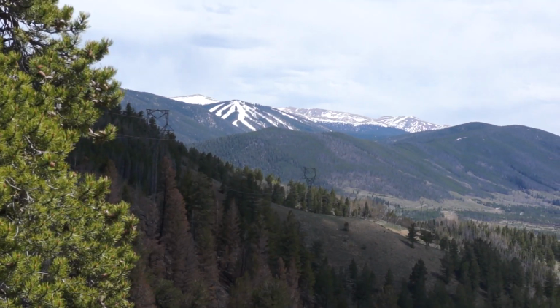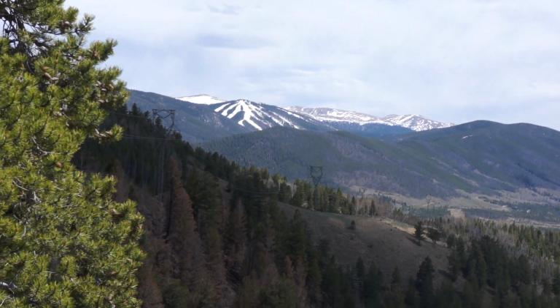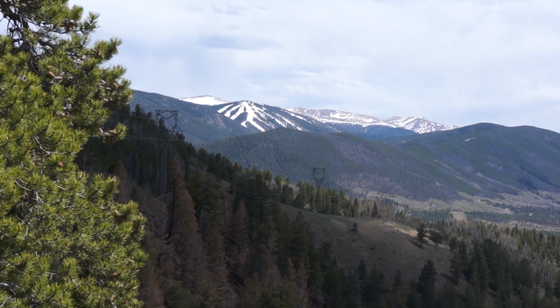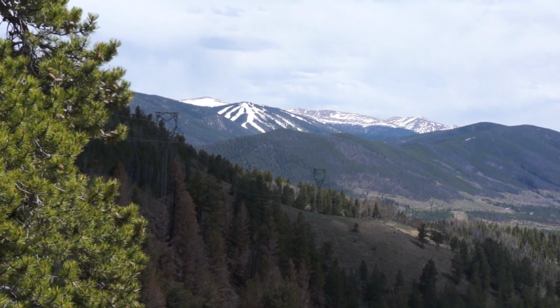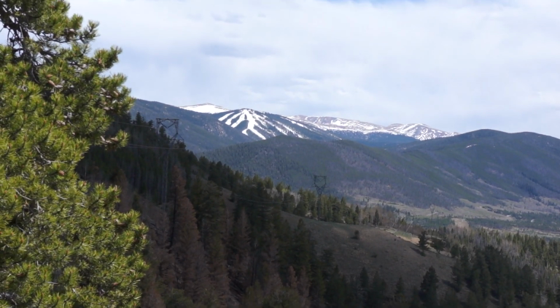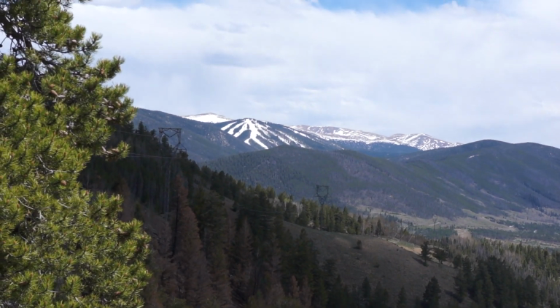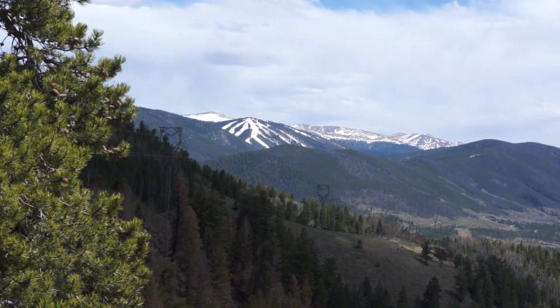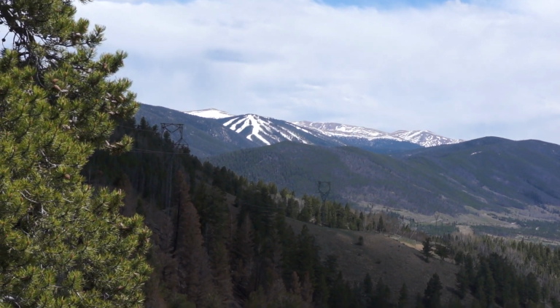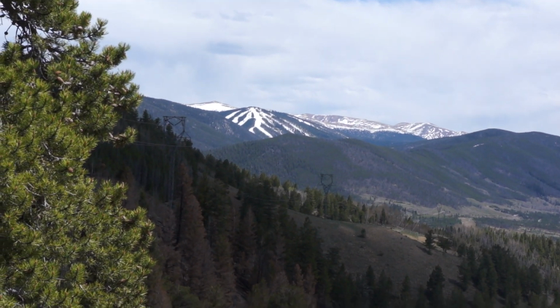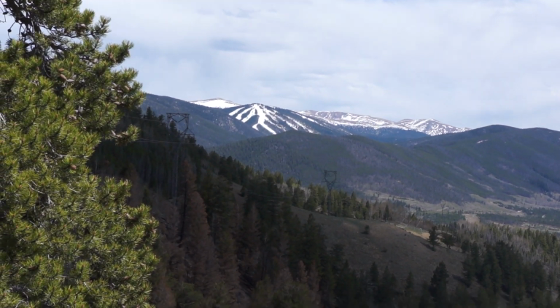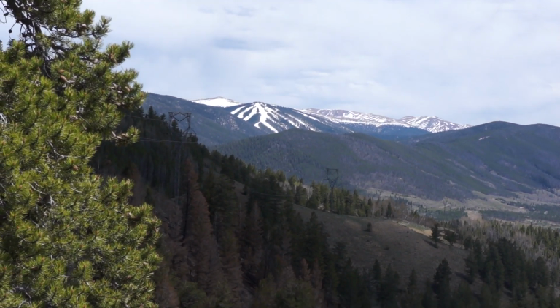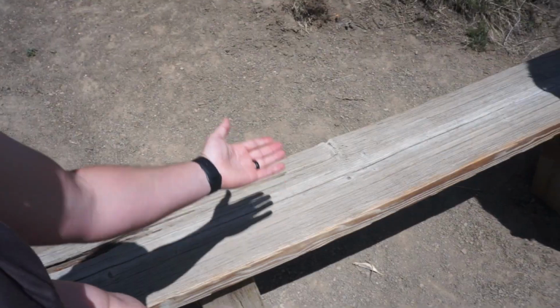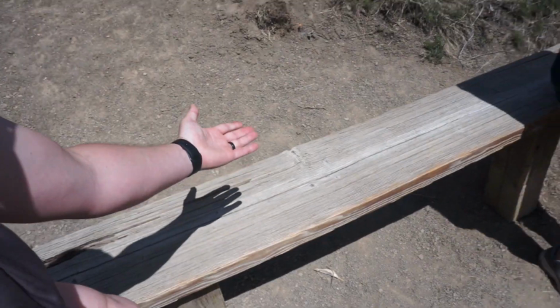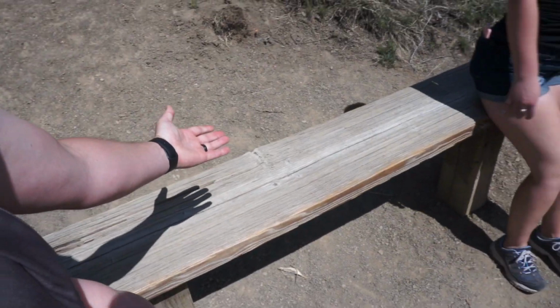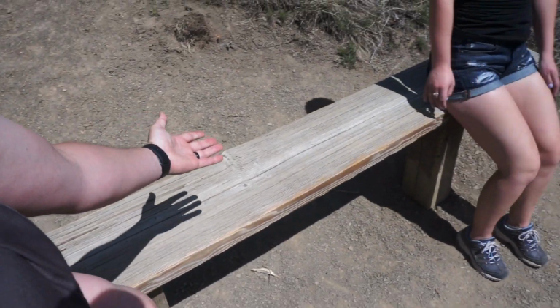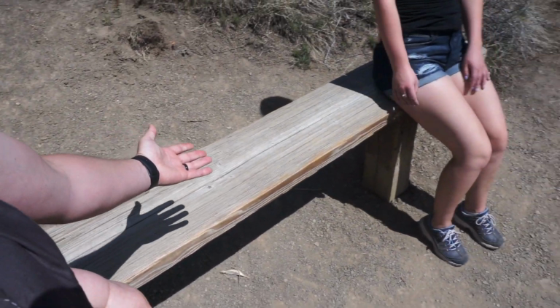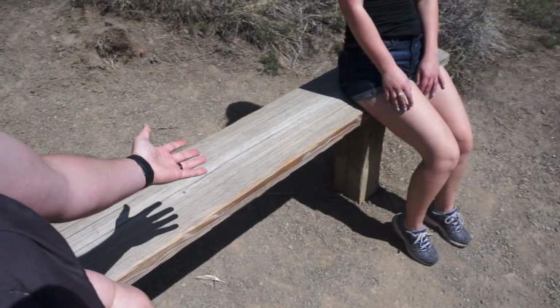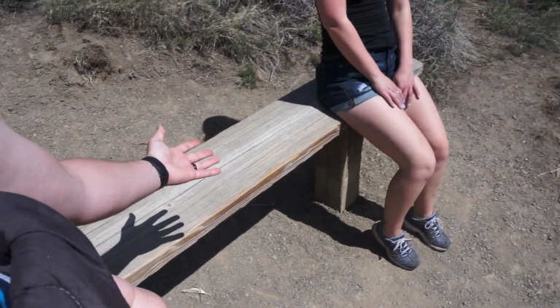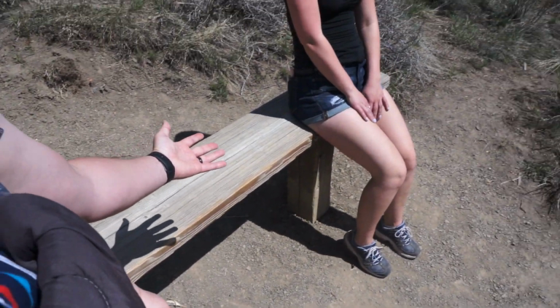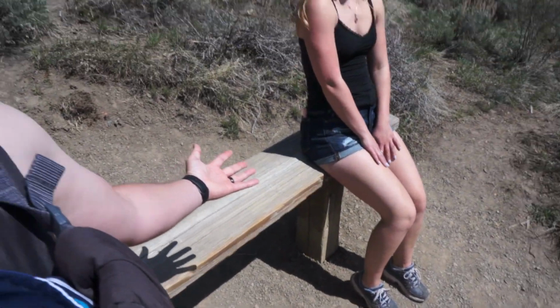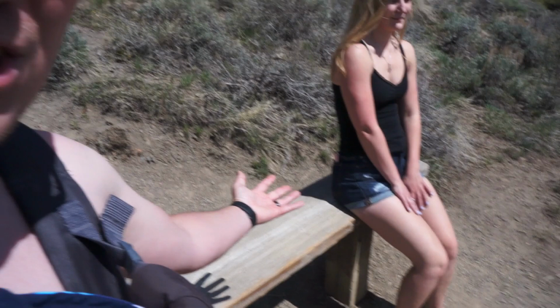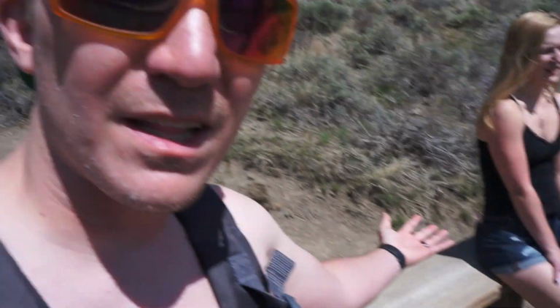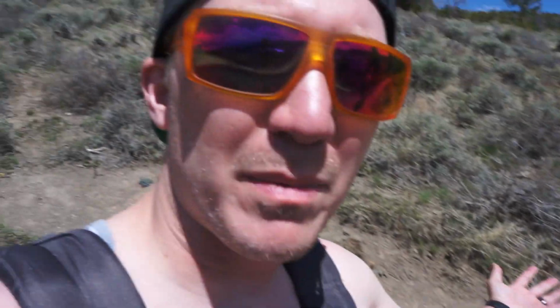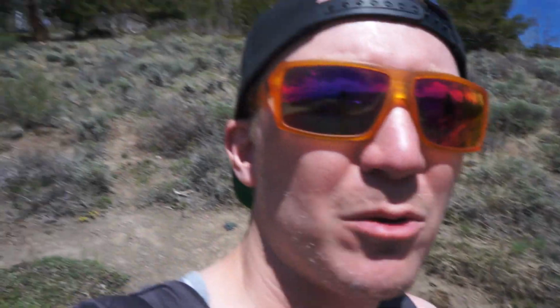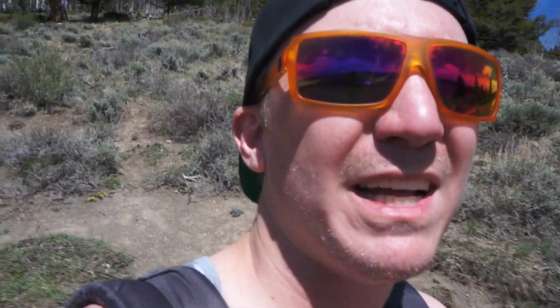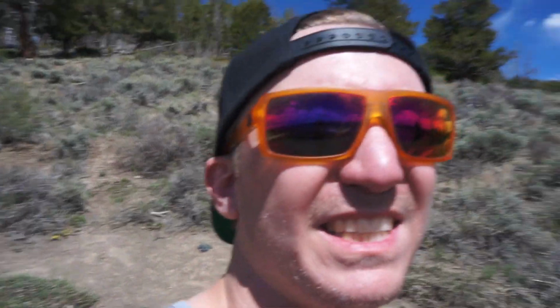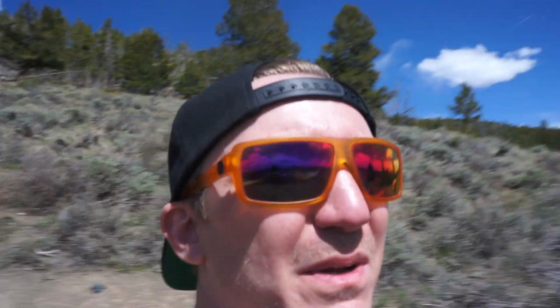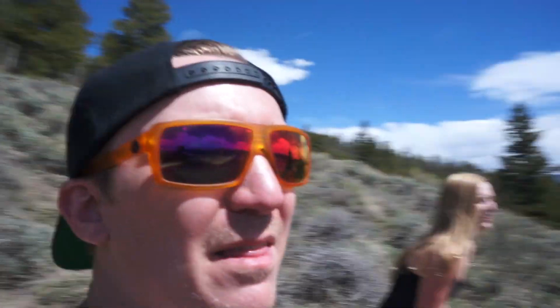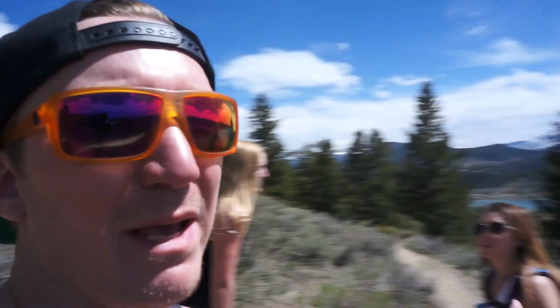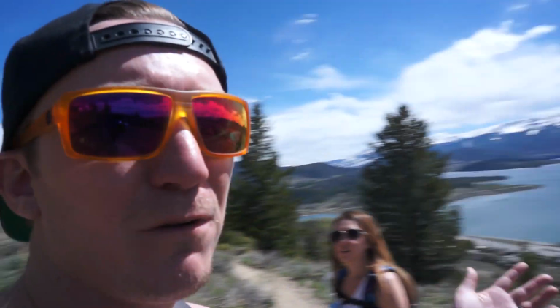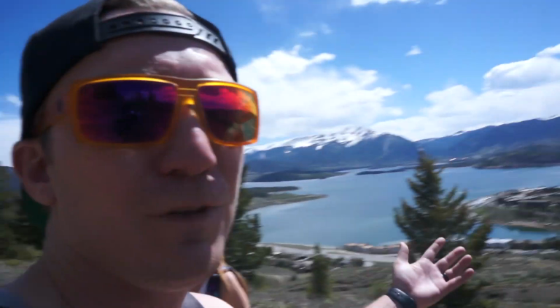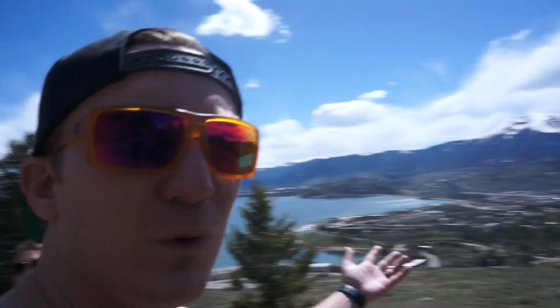Look guys, it's Keystone! Here is the new bench — the better bench with the better view.